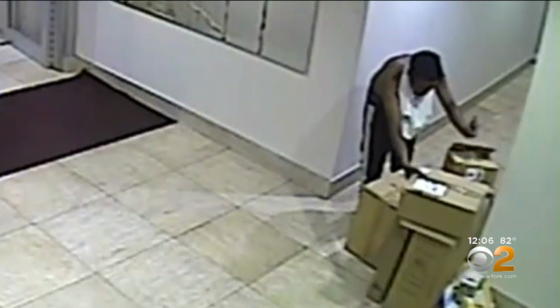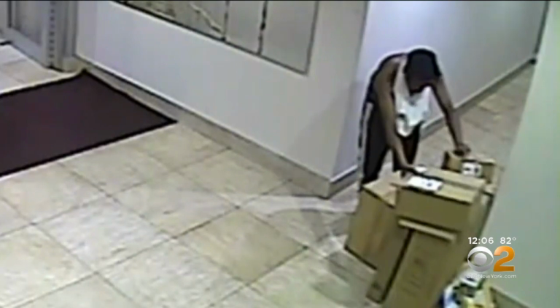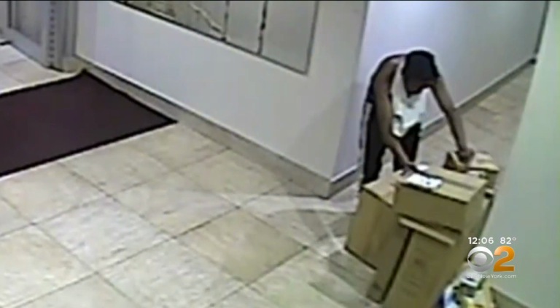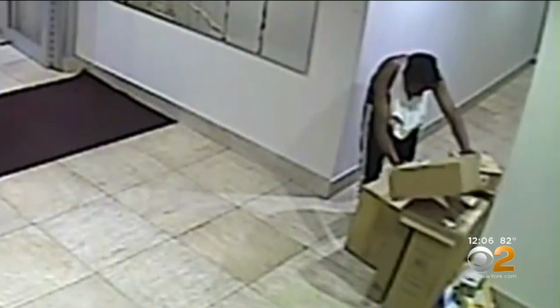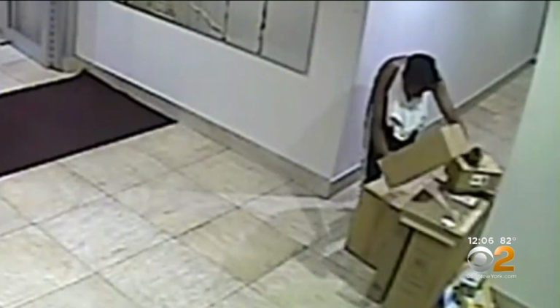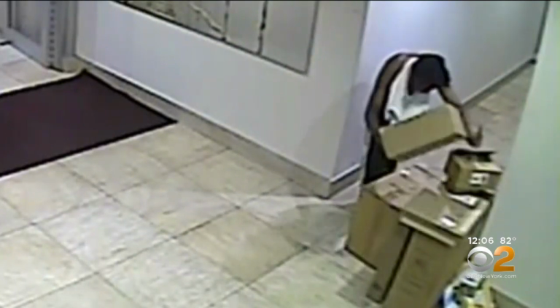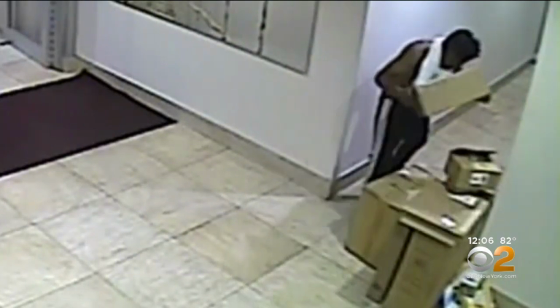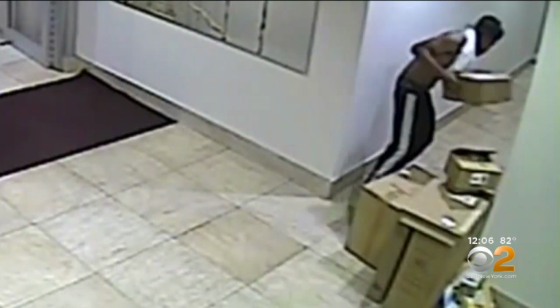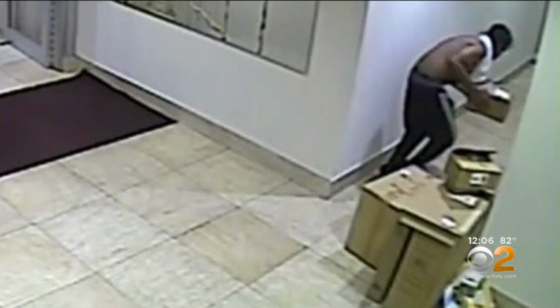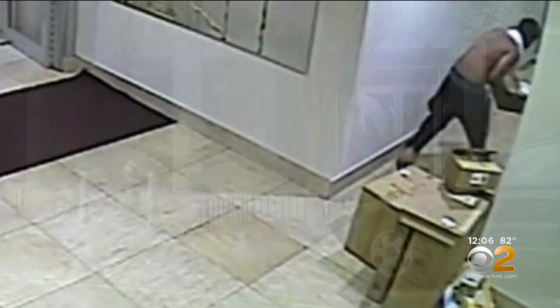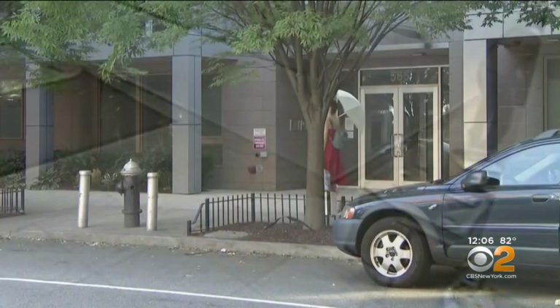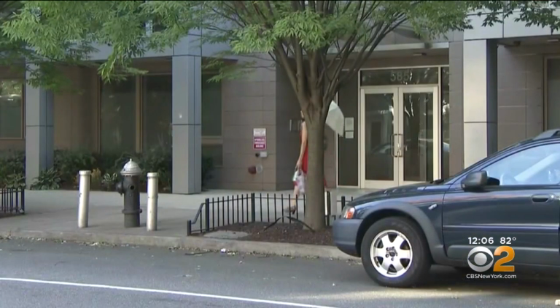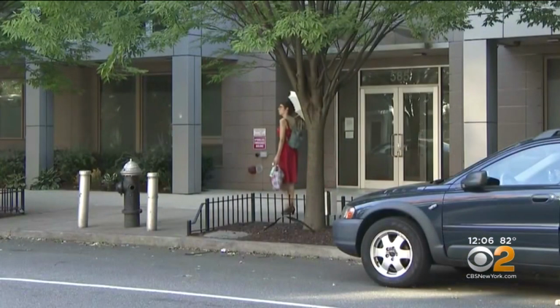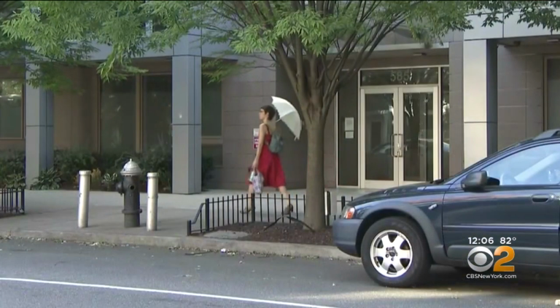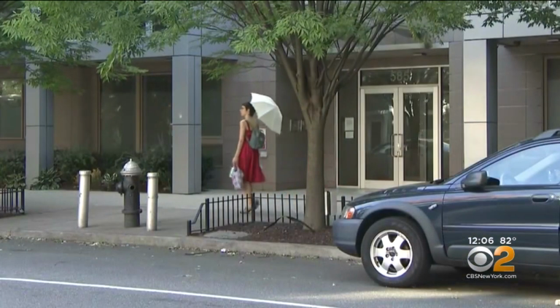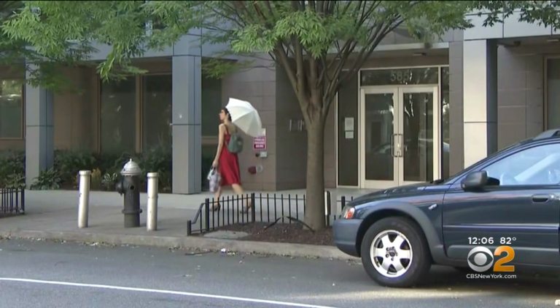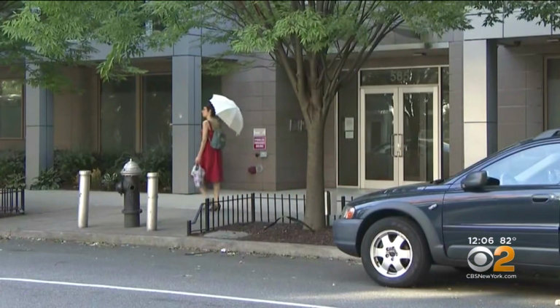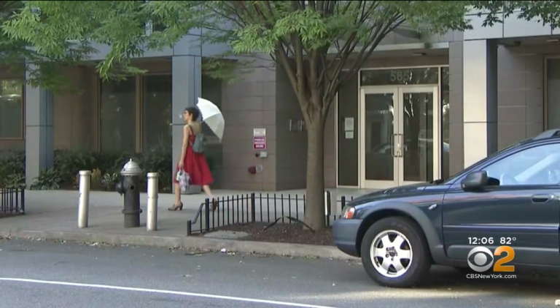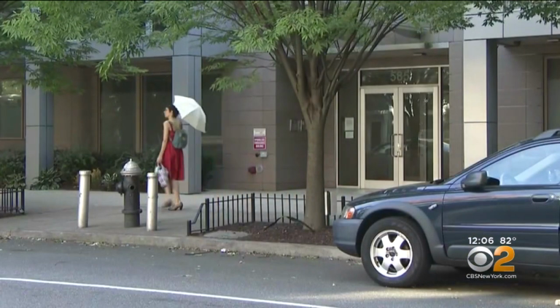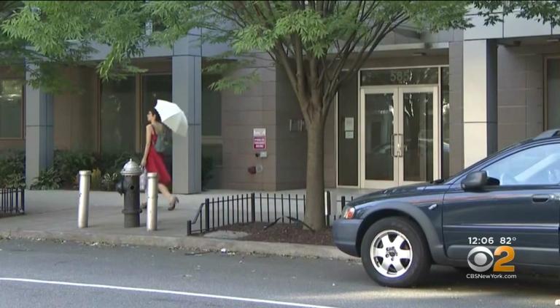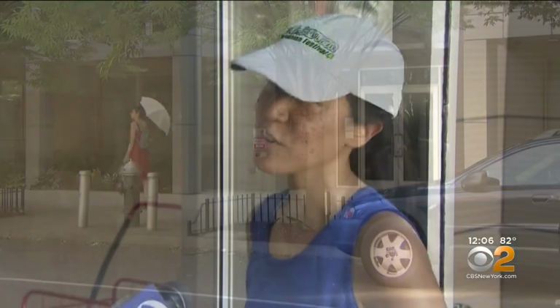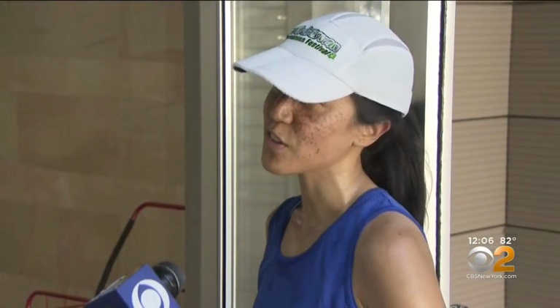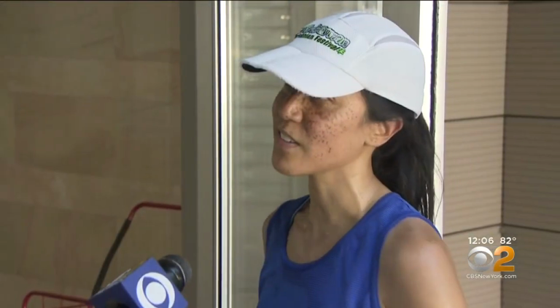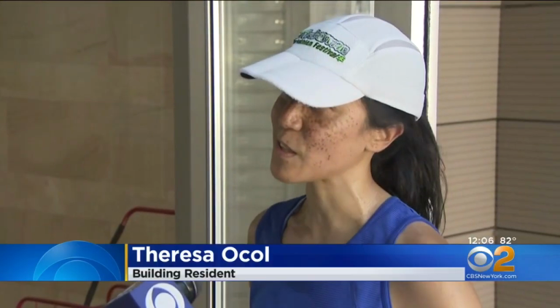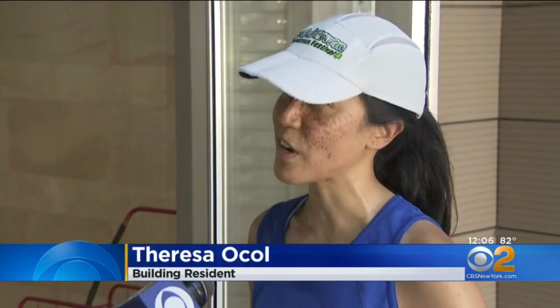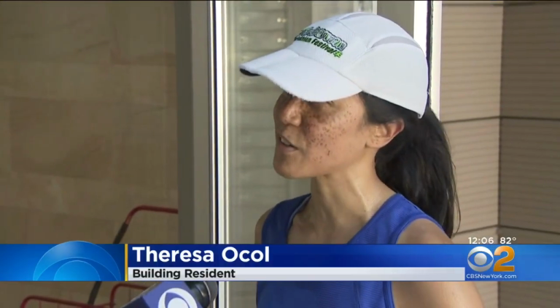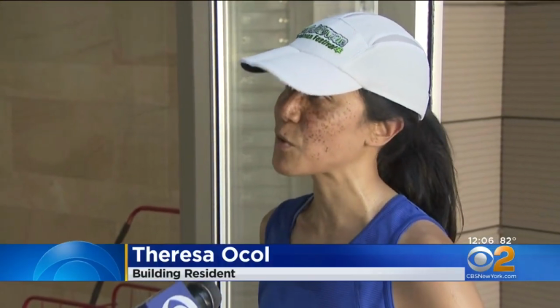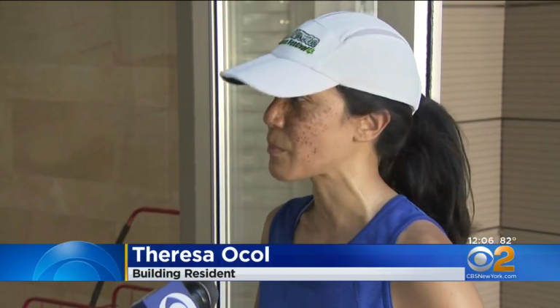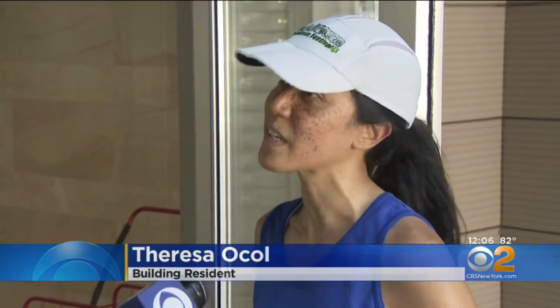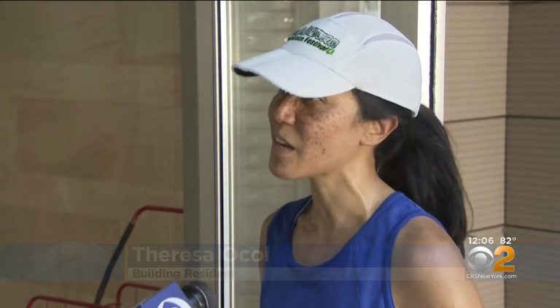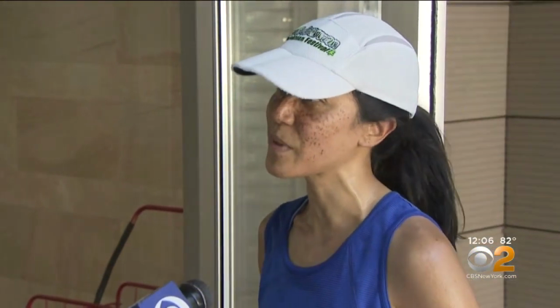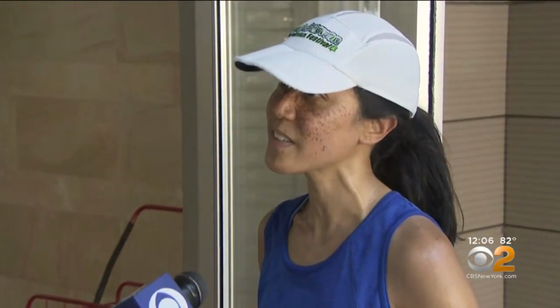Residents here are now taking extra steps to make sure it doesn't happen again. Management actually just asks us to keep track of who's coming in and out of the building.